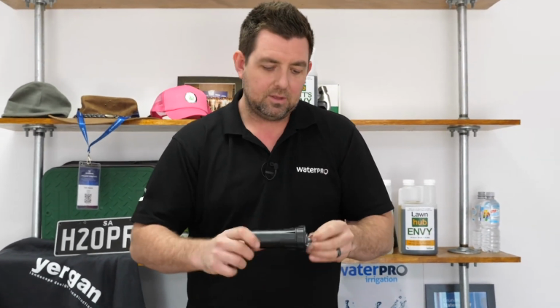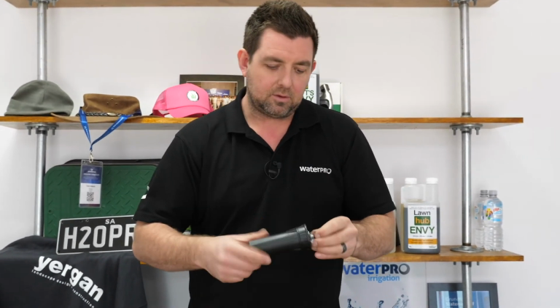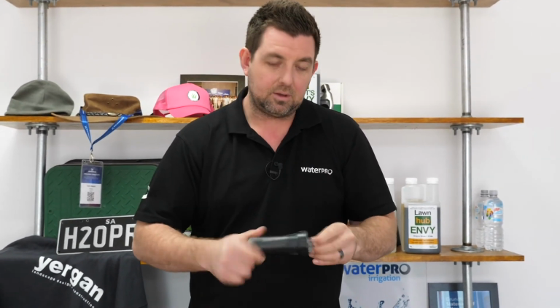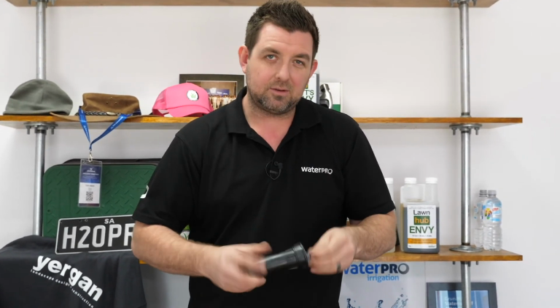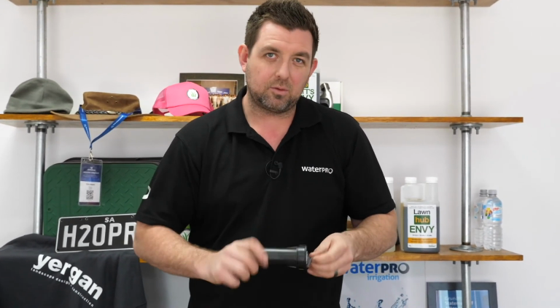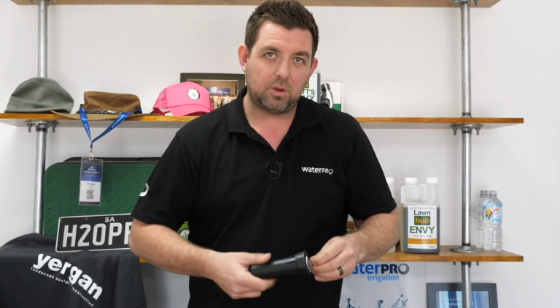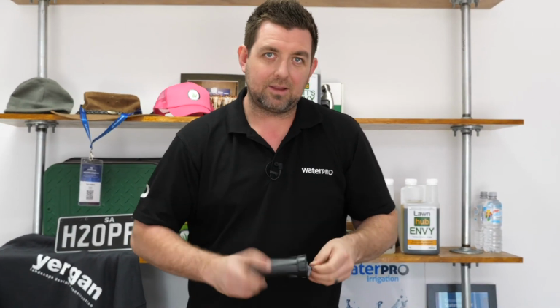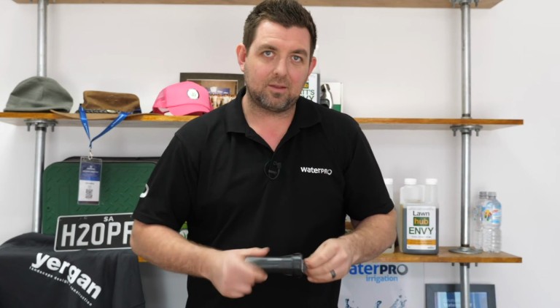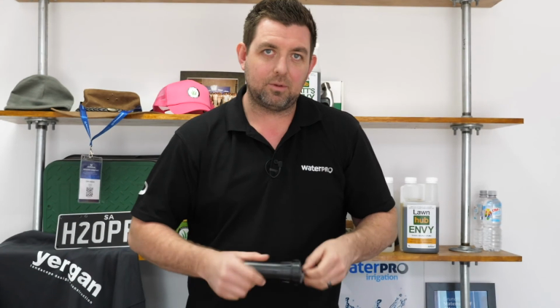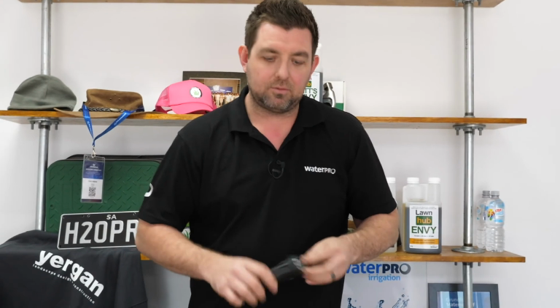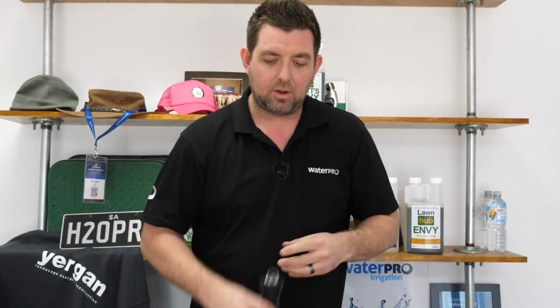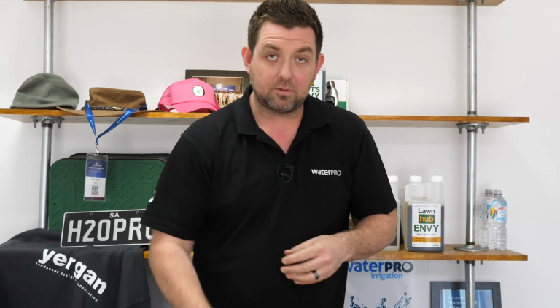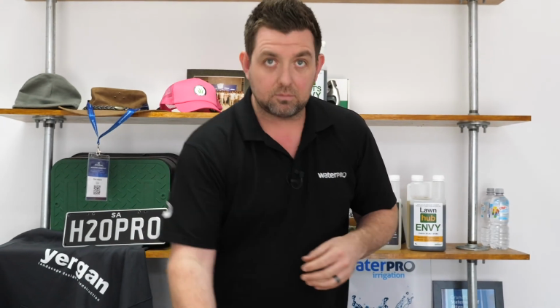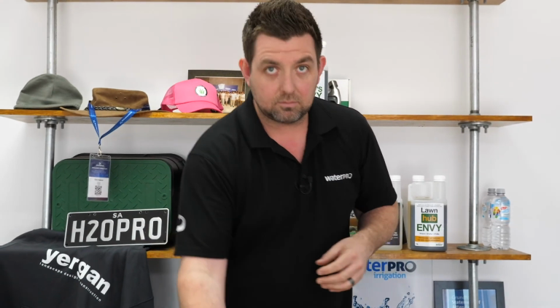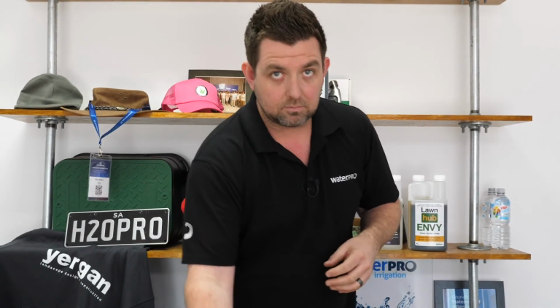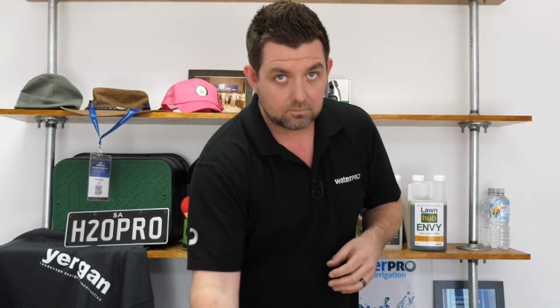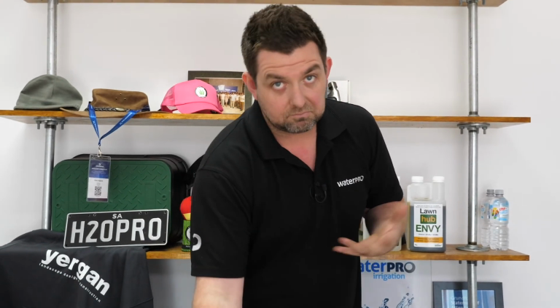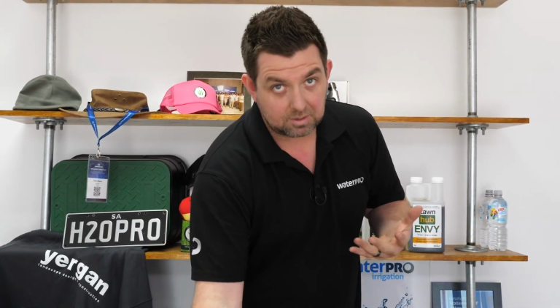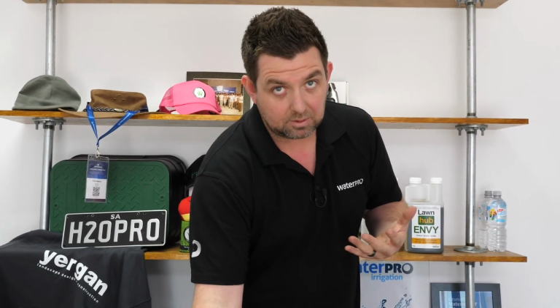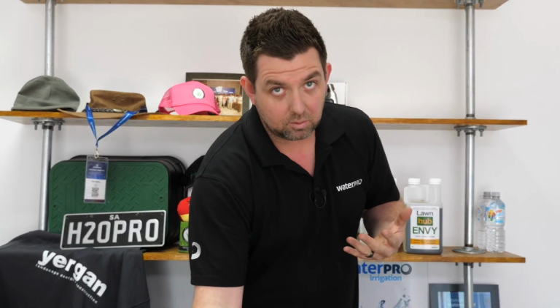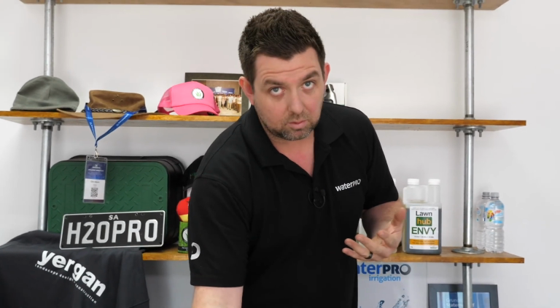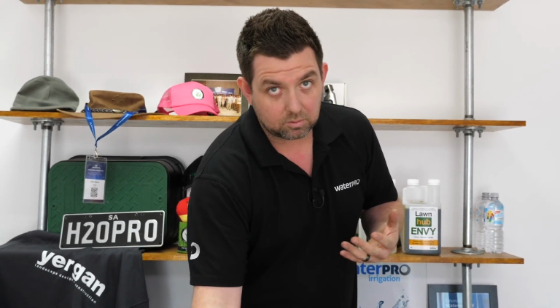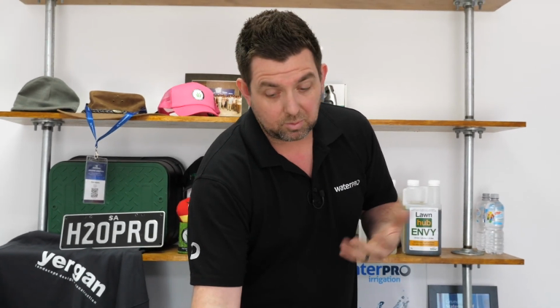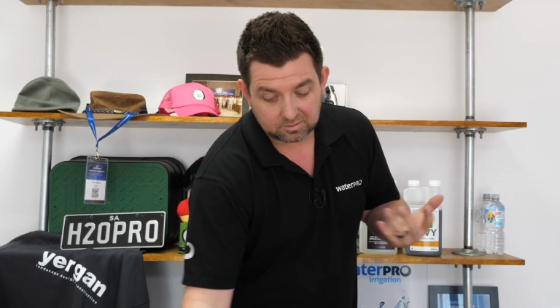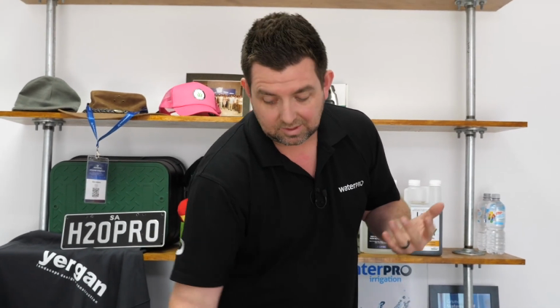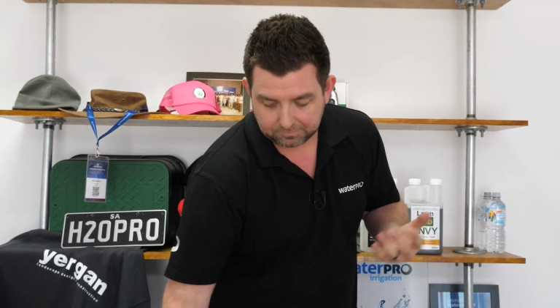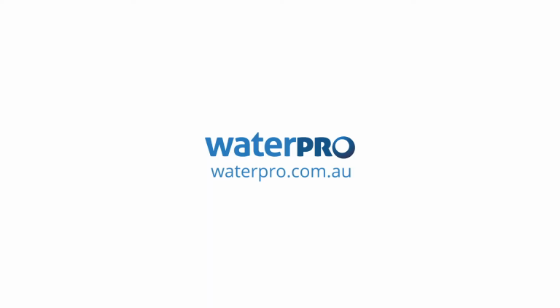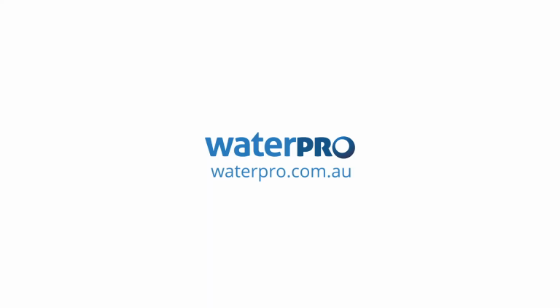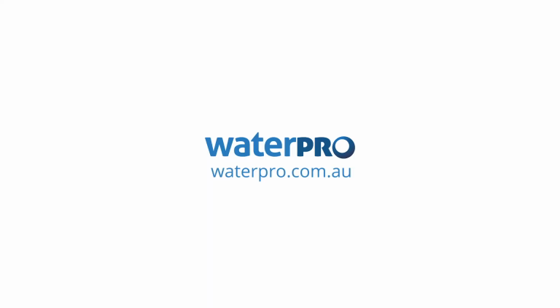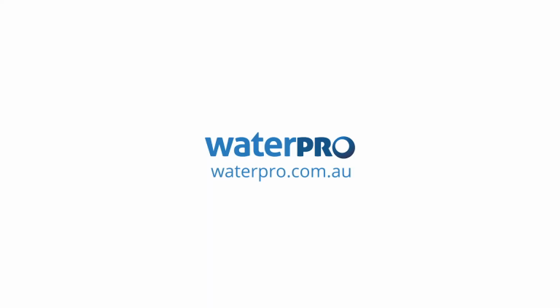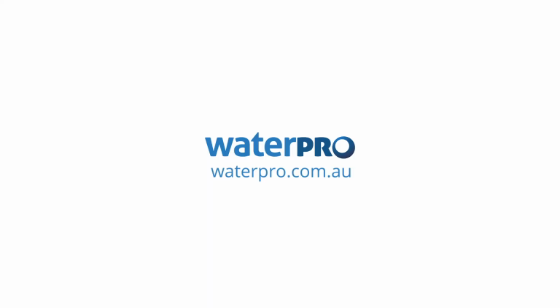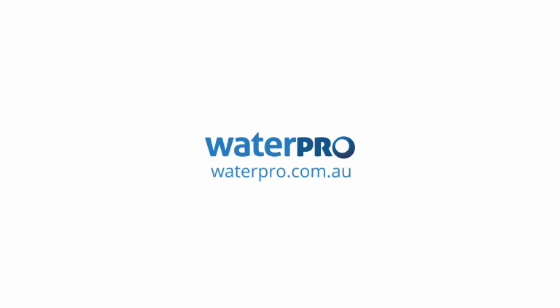So yeah, just a bit of advice on keeping your sprinklers clean.